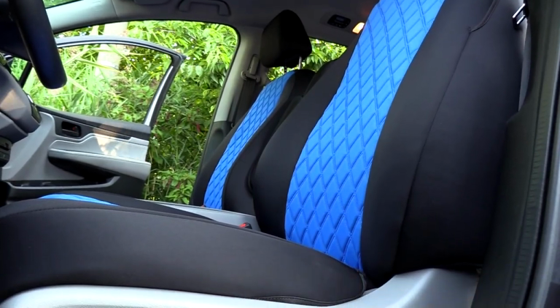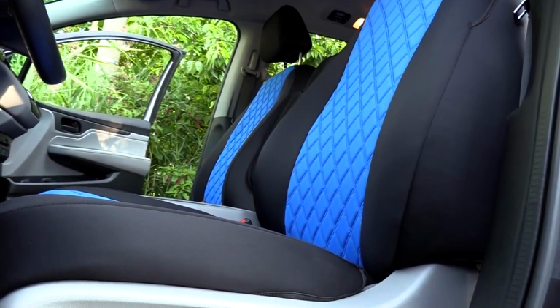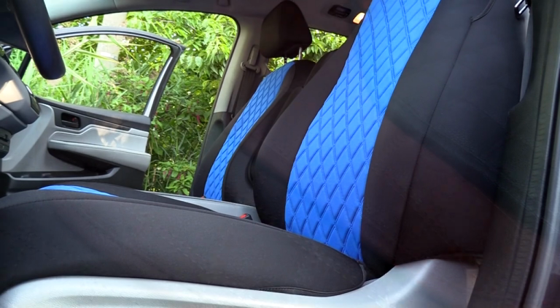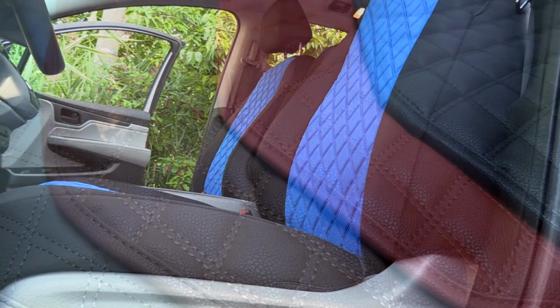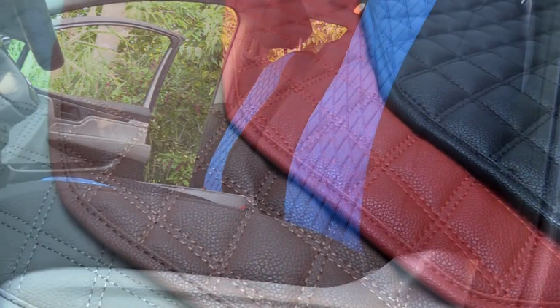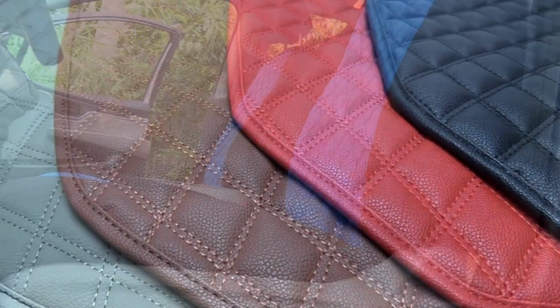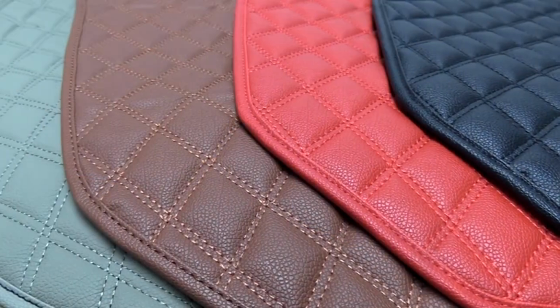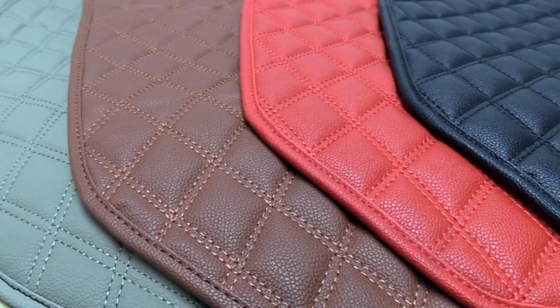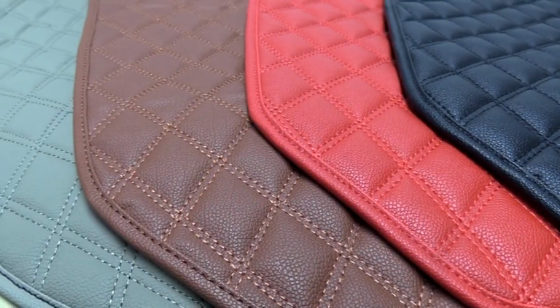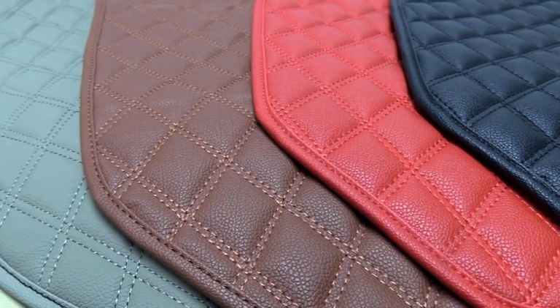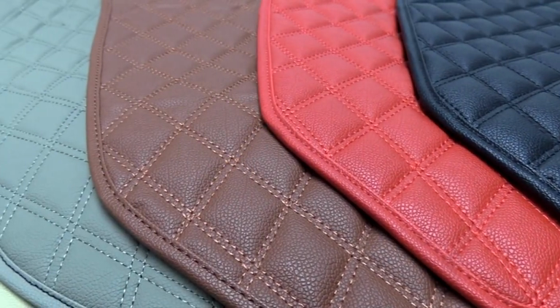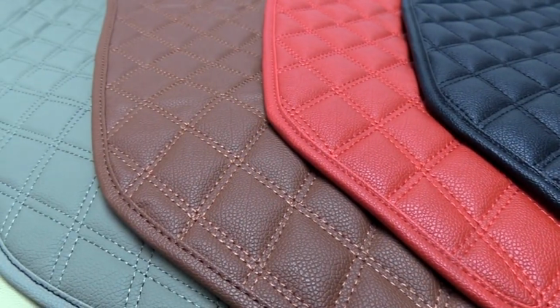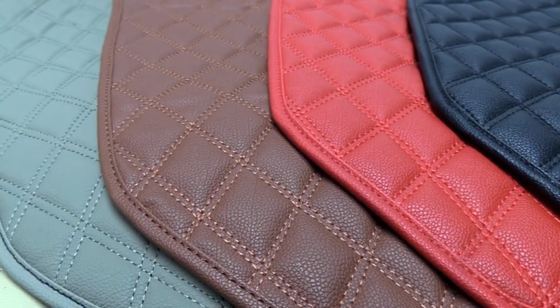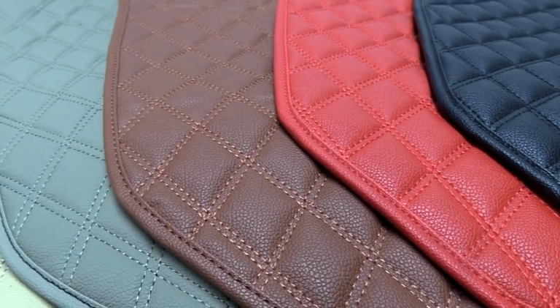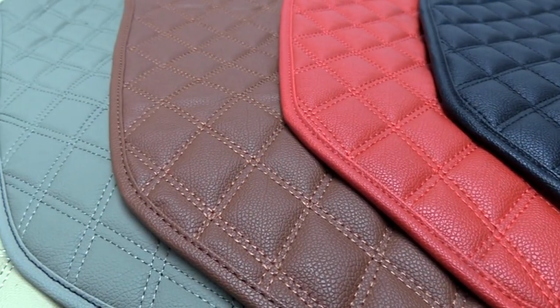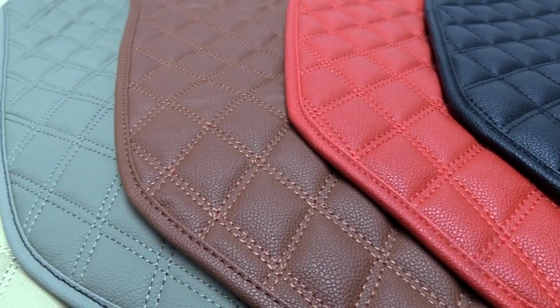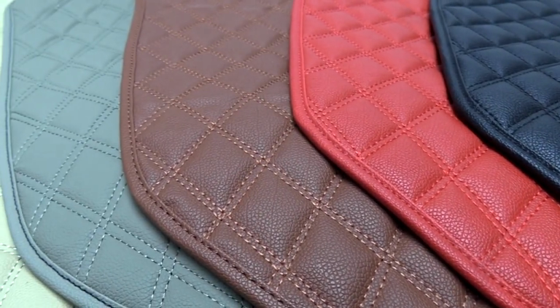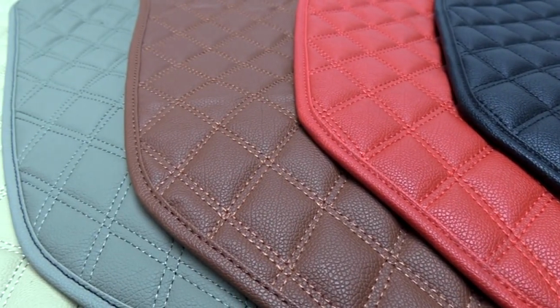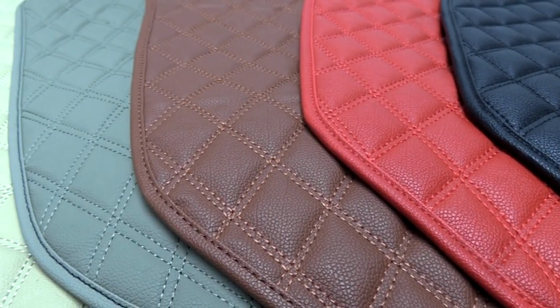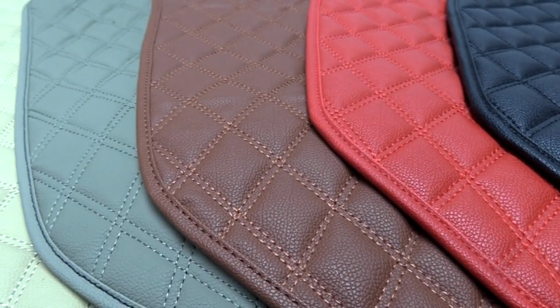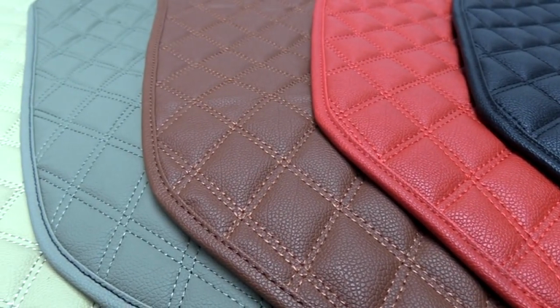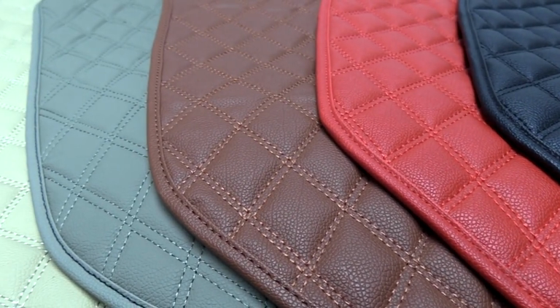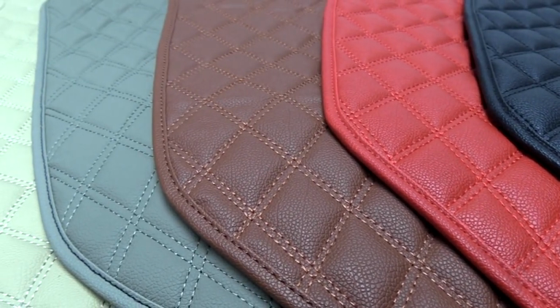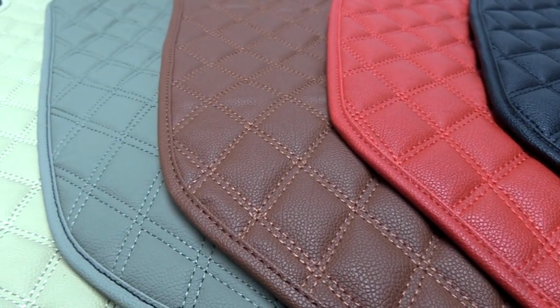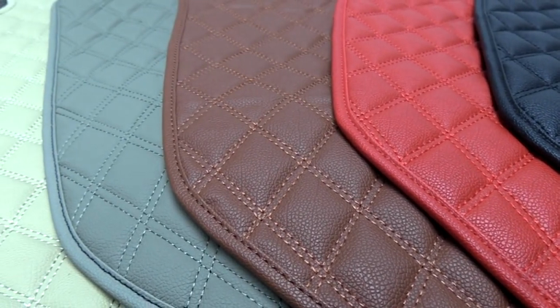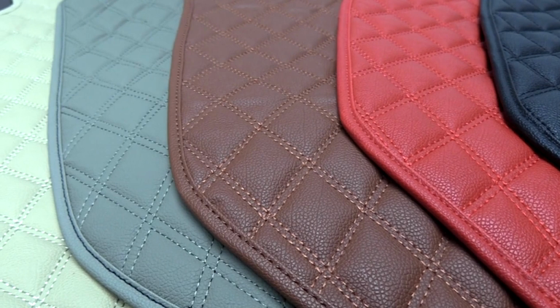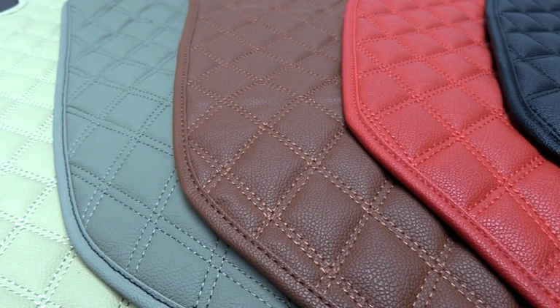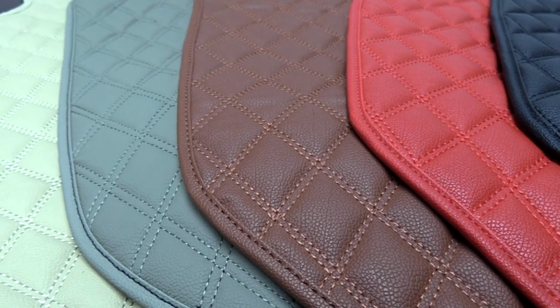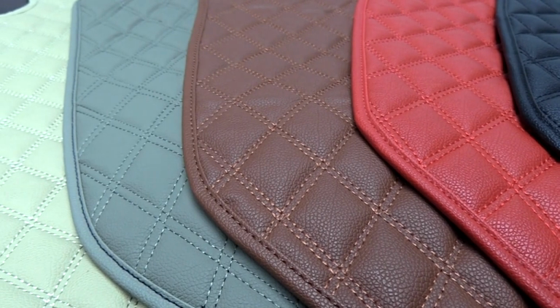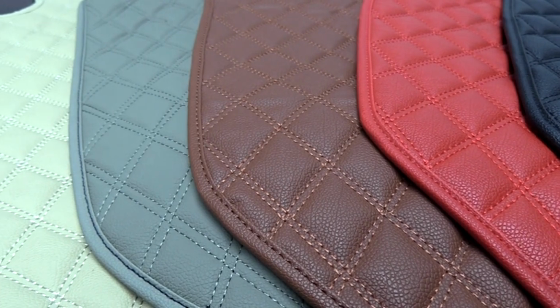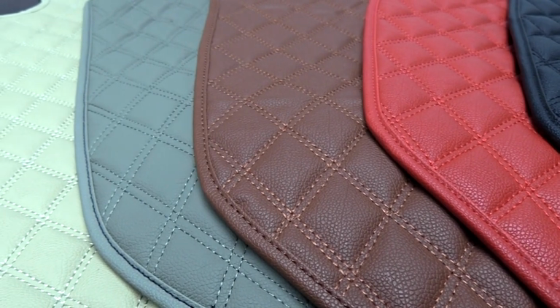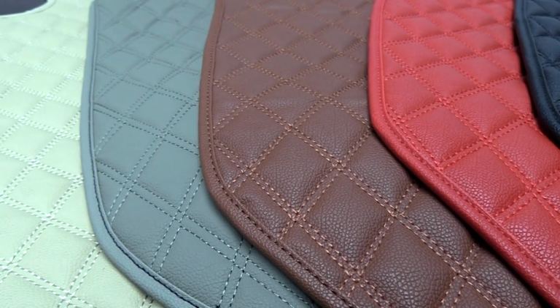together with your custom mats and cargo liners, all available in your choice of vibrant shades for a dynamic combination.